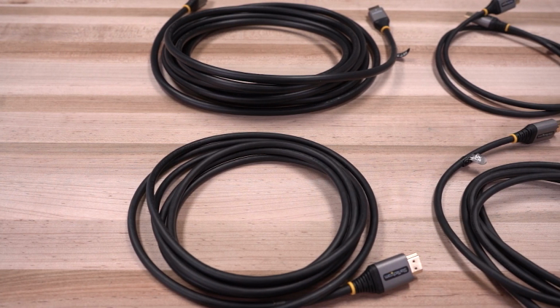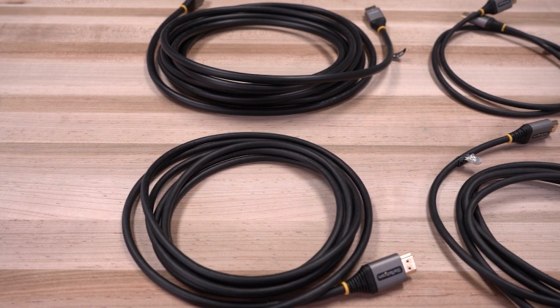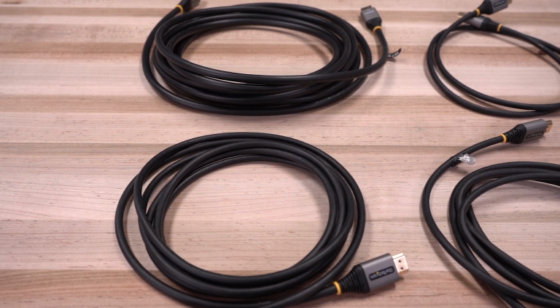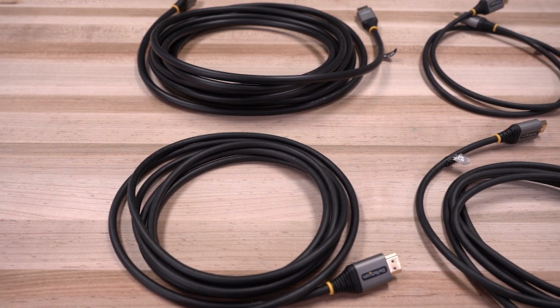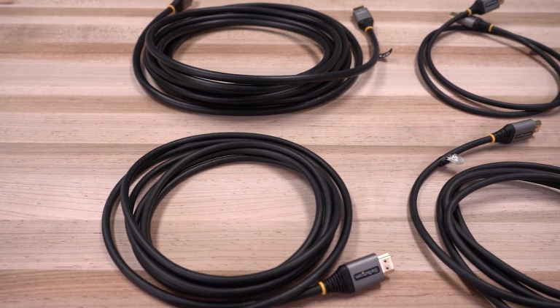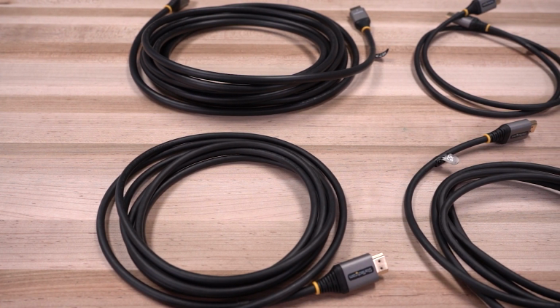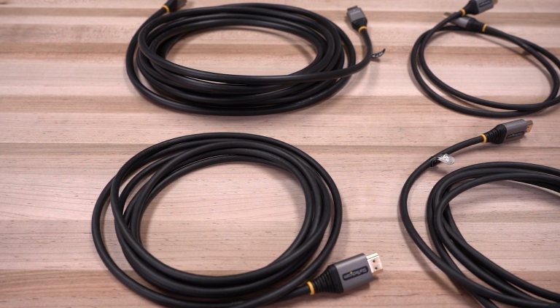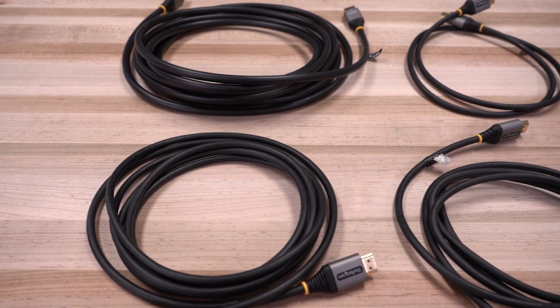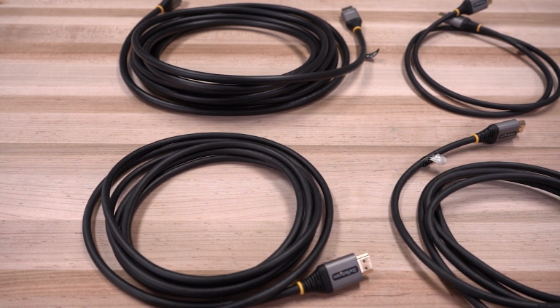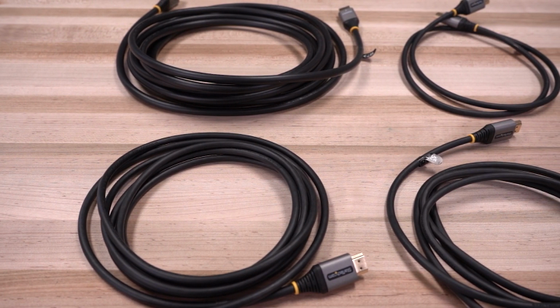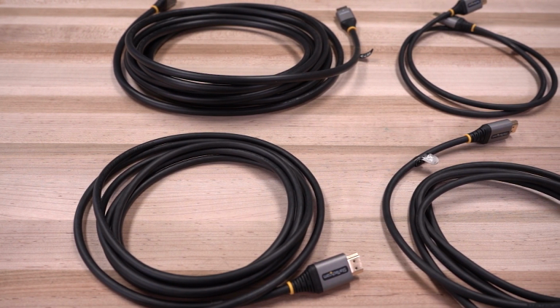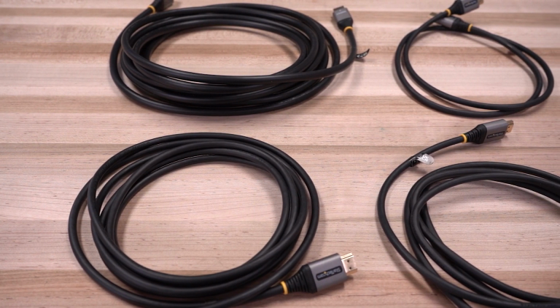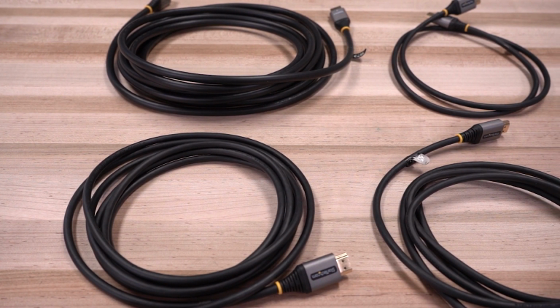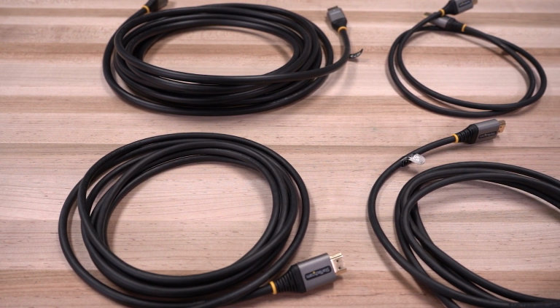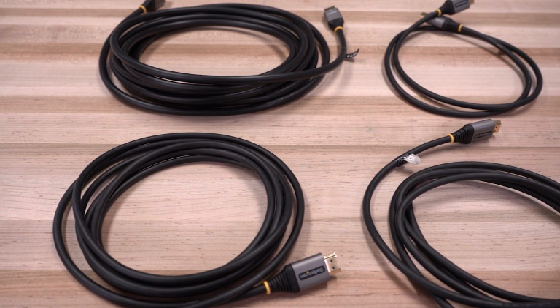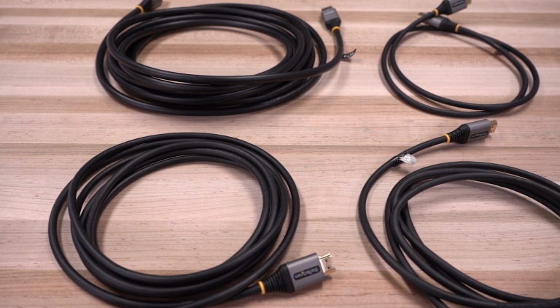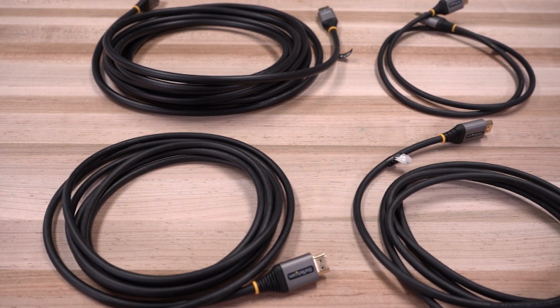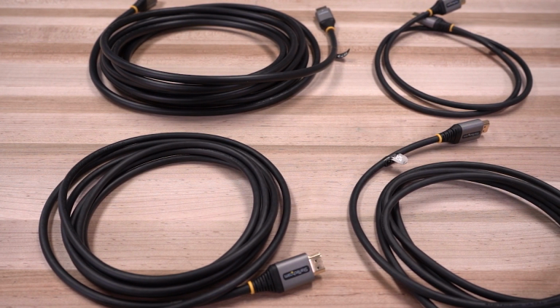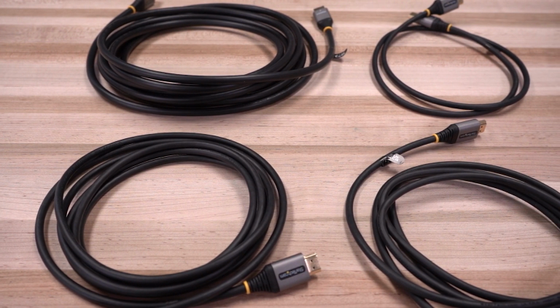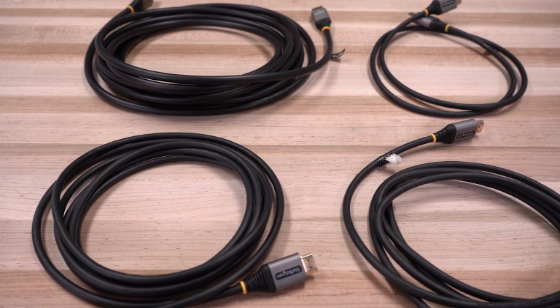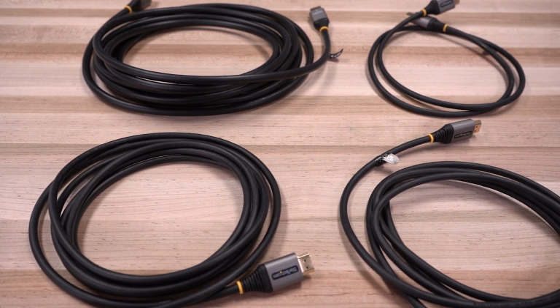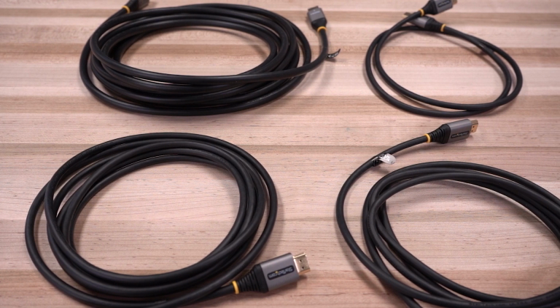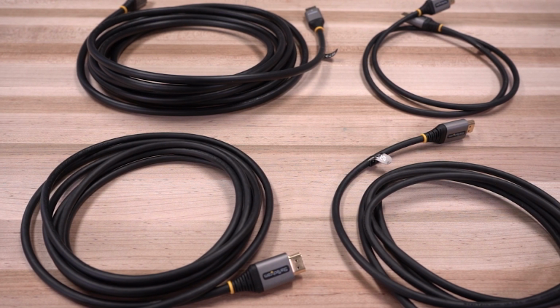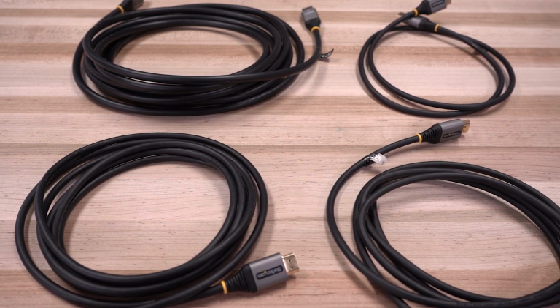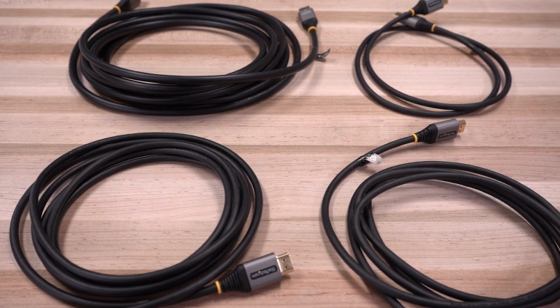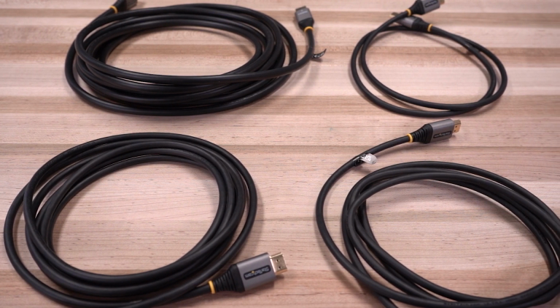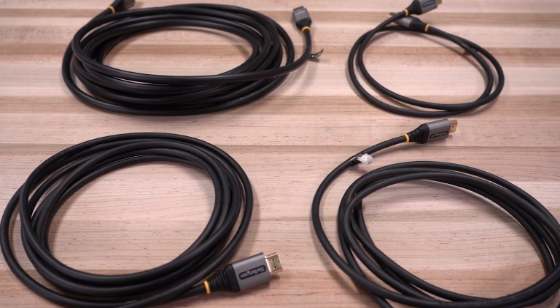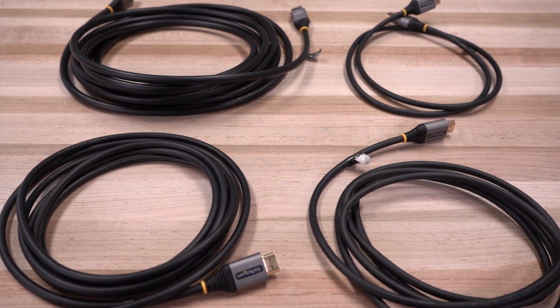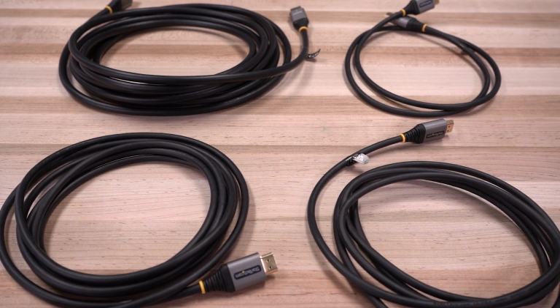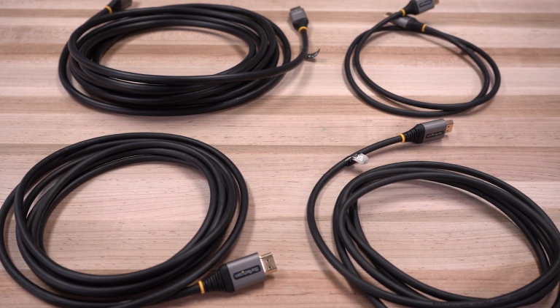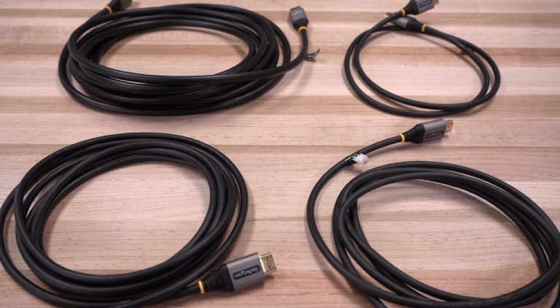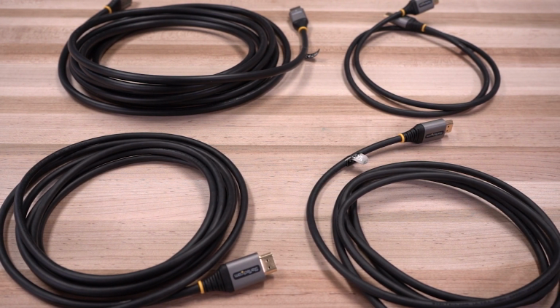The HDMI 2.1 Ultra HD 8K 60Hz cables are backed by a lifetime warranty and have lifetime technical support.